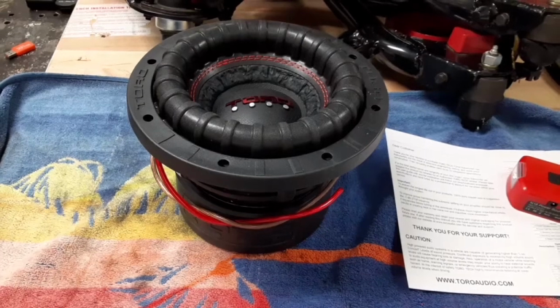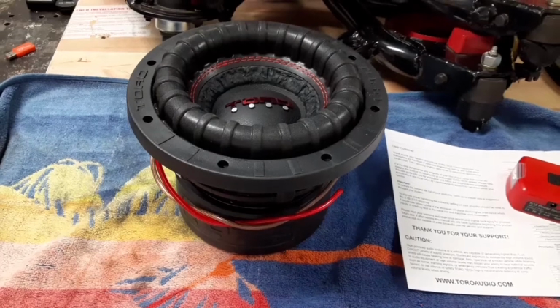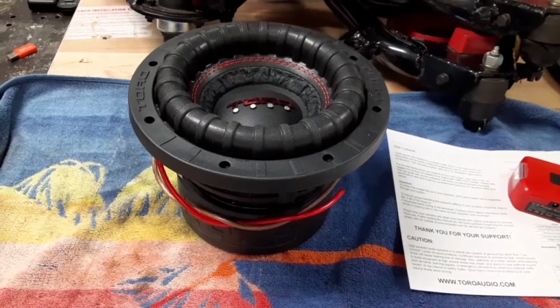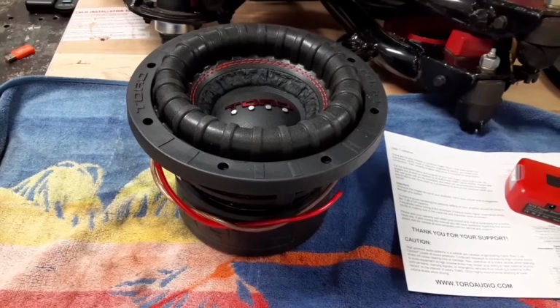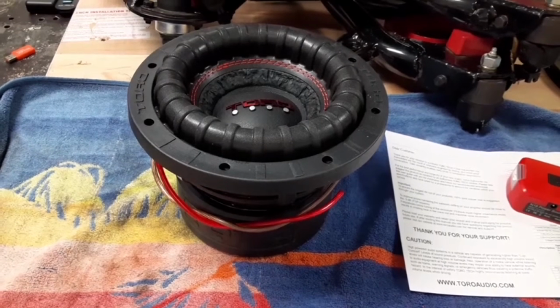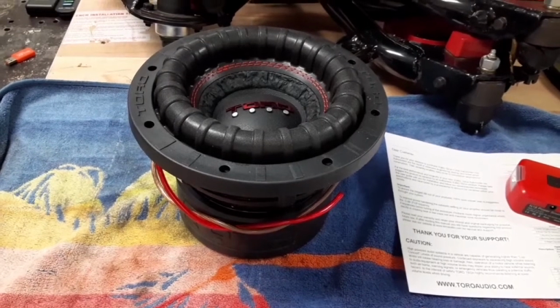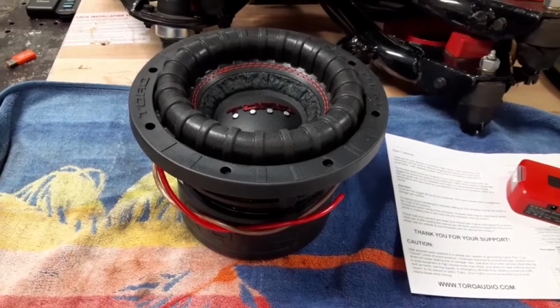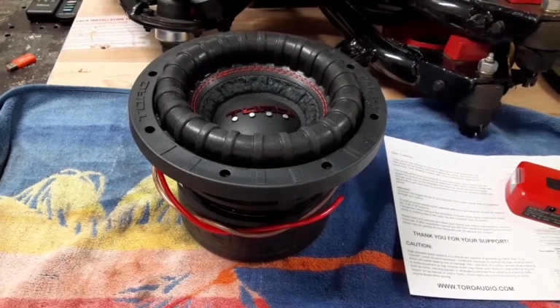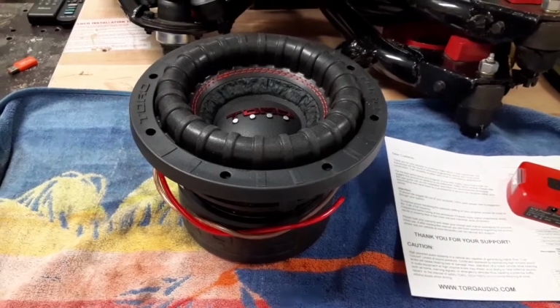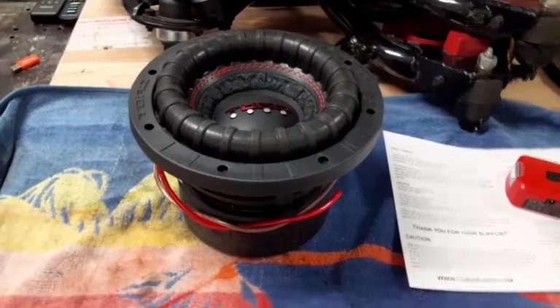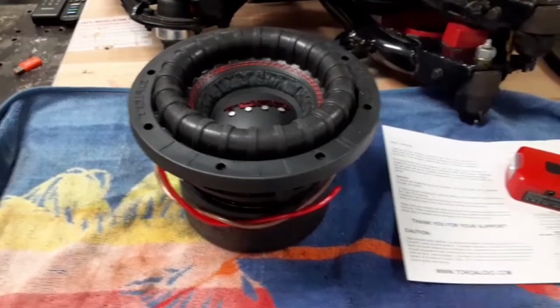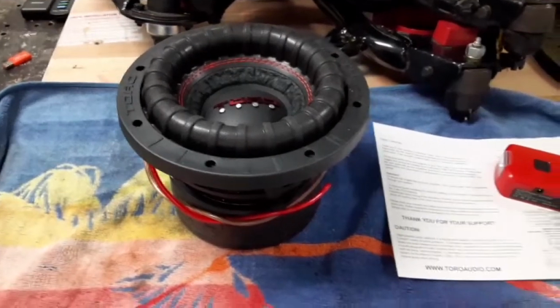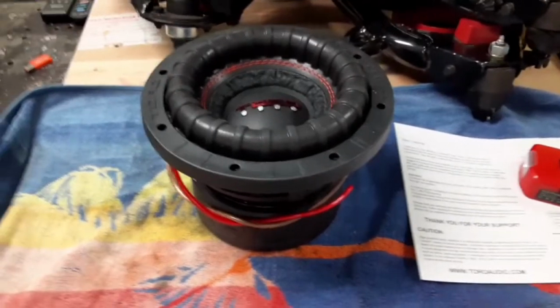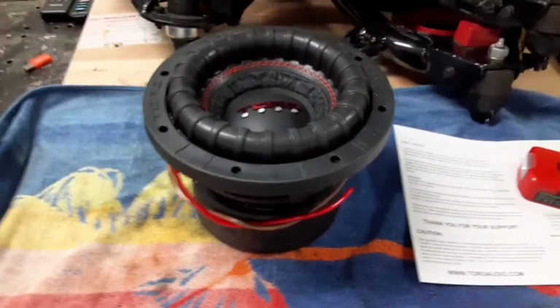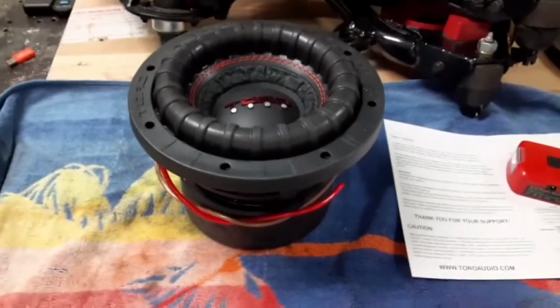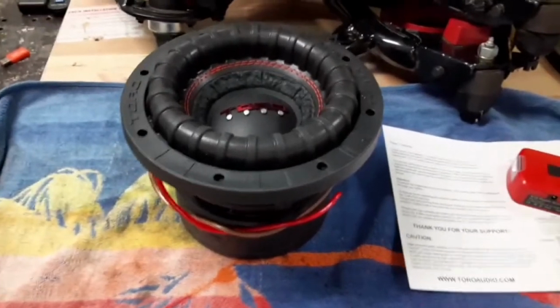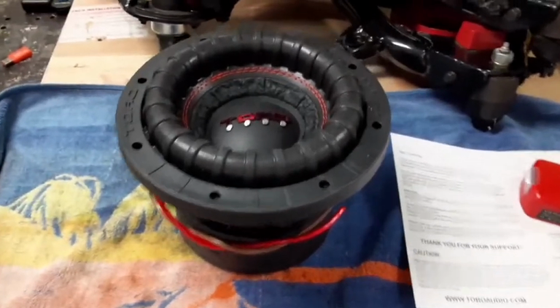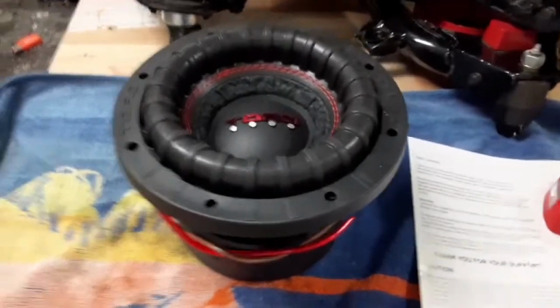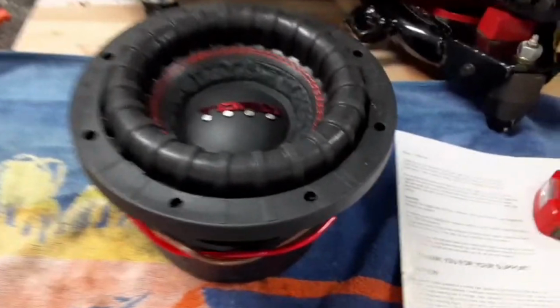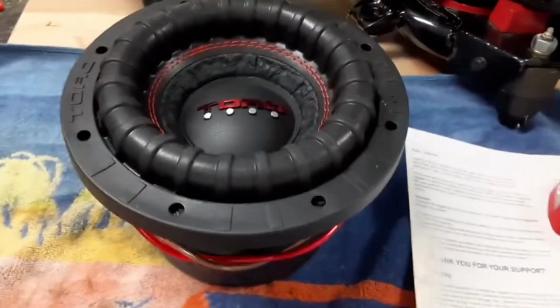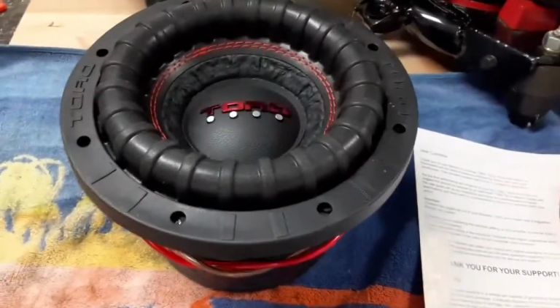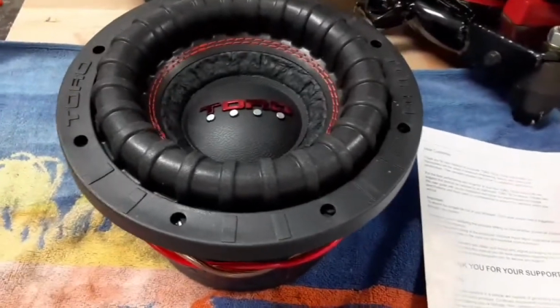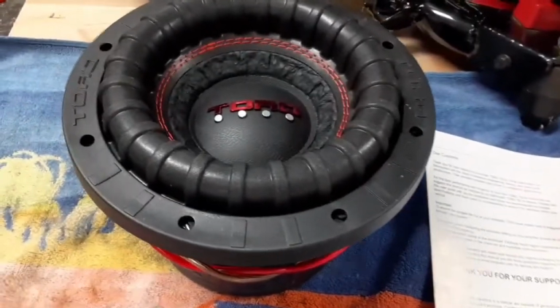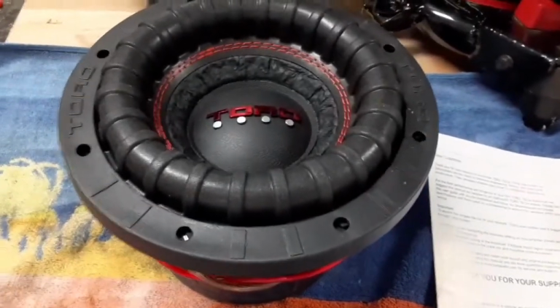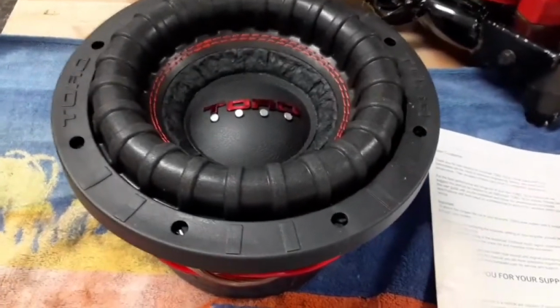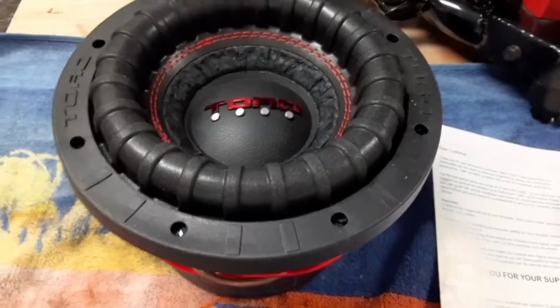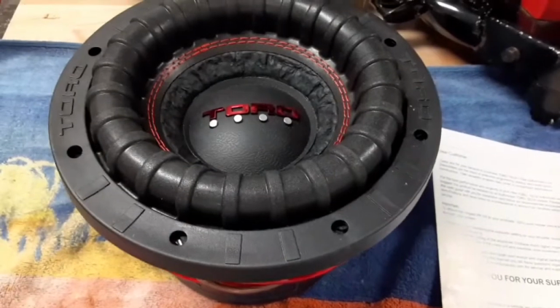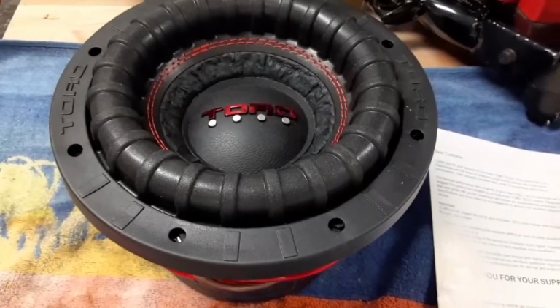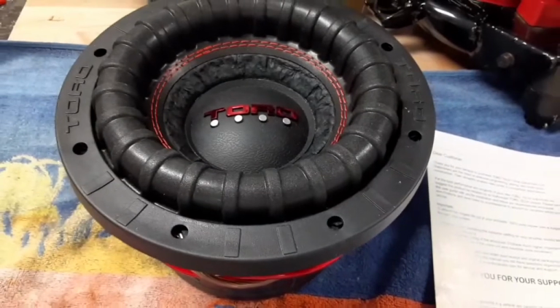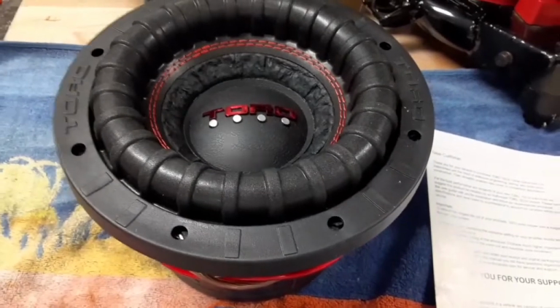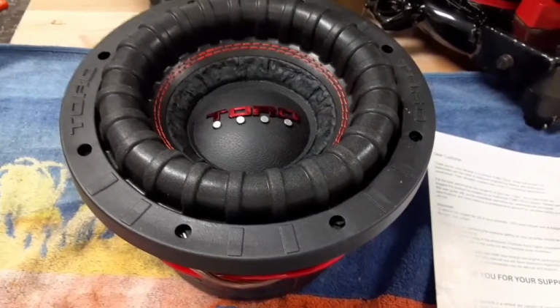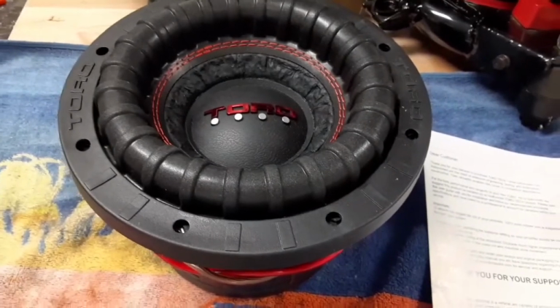What up? It's your boy Mr. 6.5. Today I'll be testing the Toro Force 8.